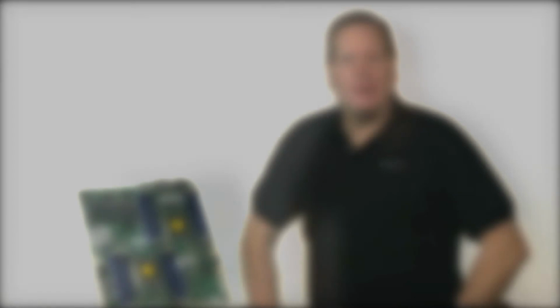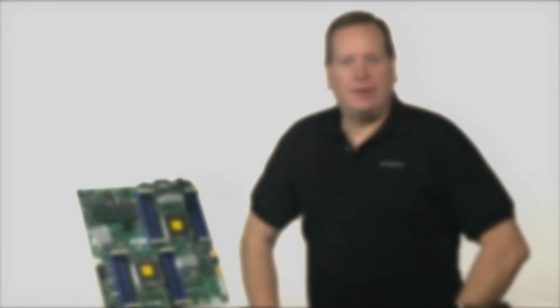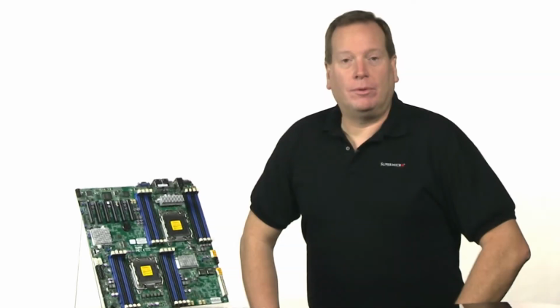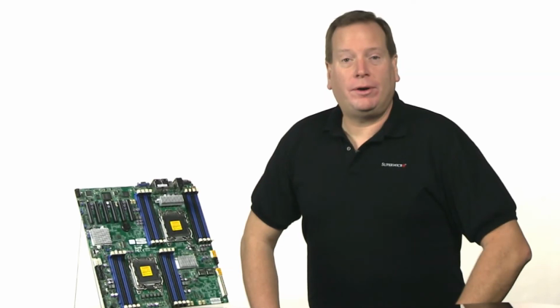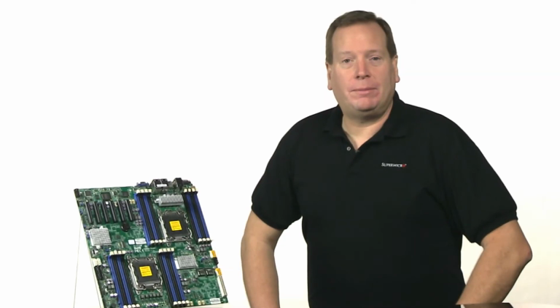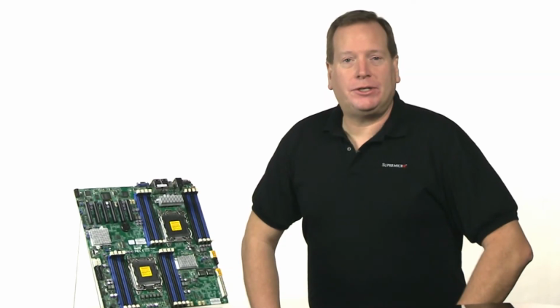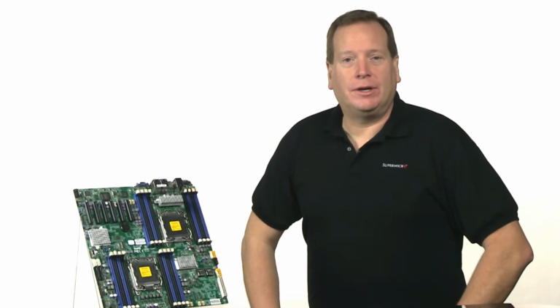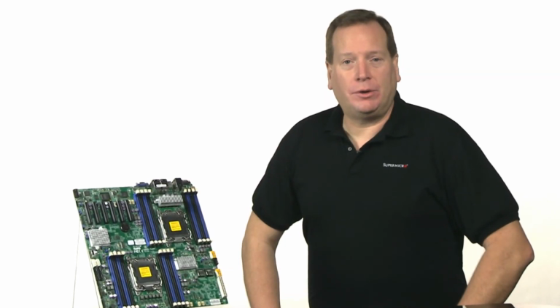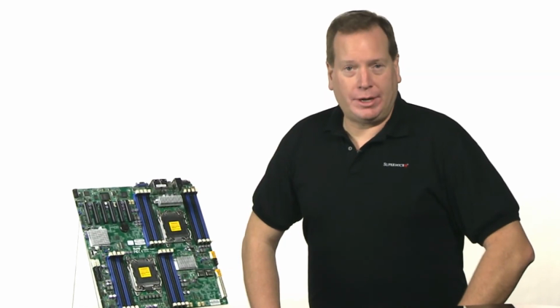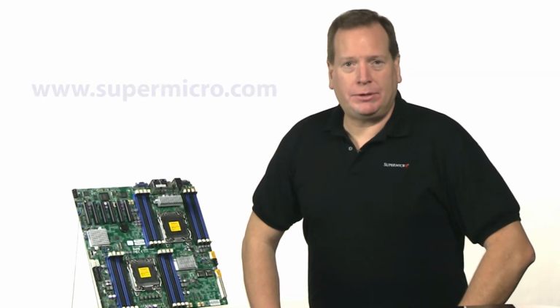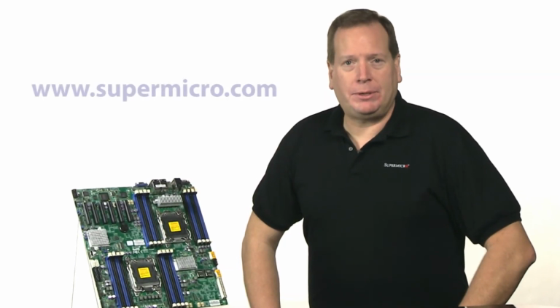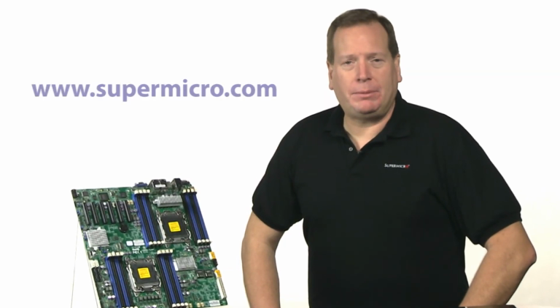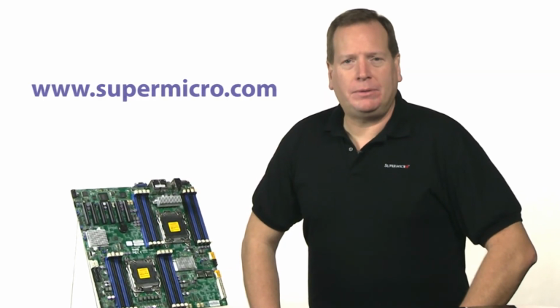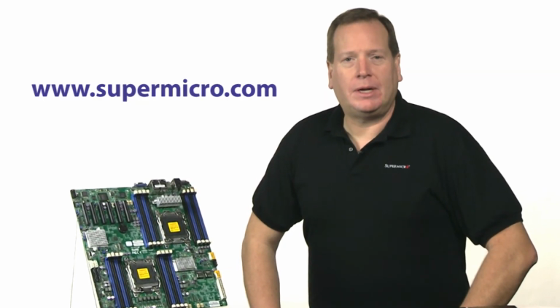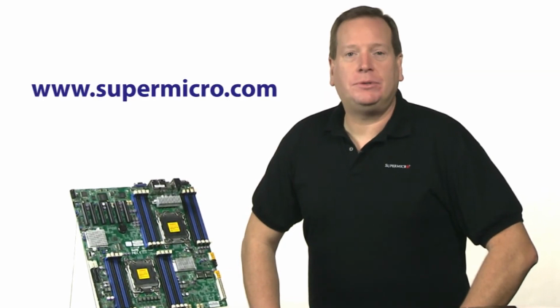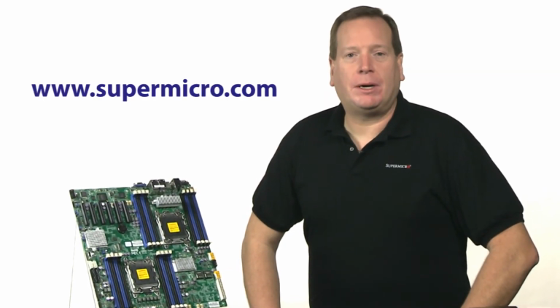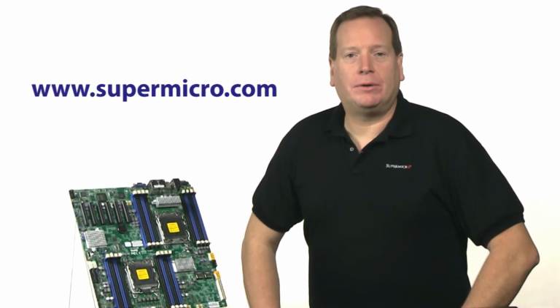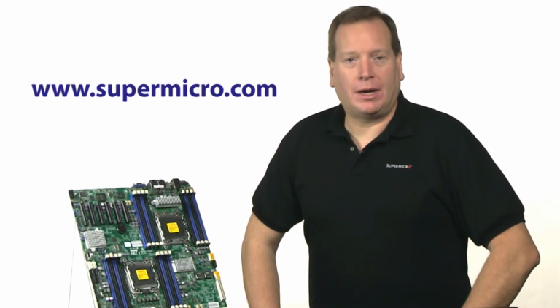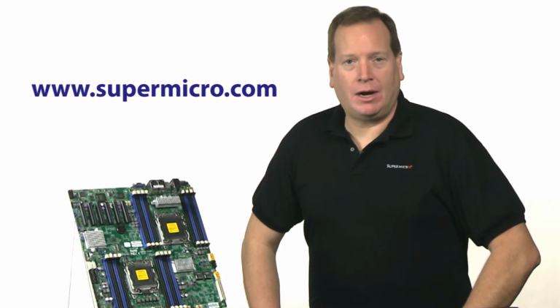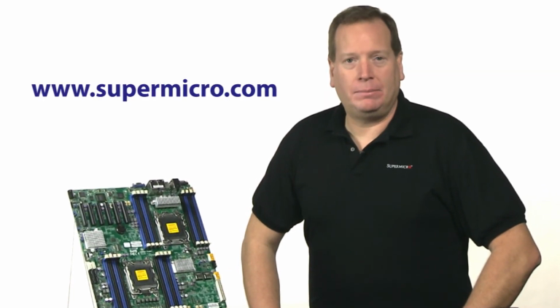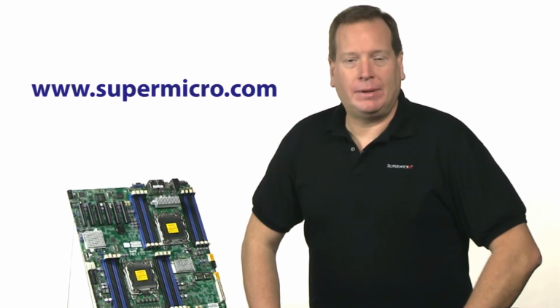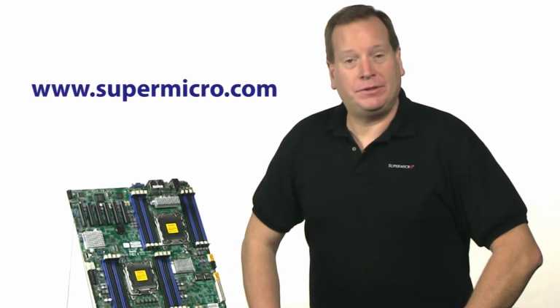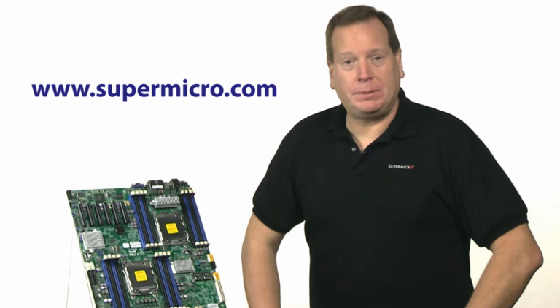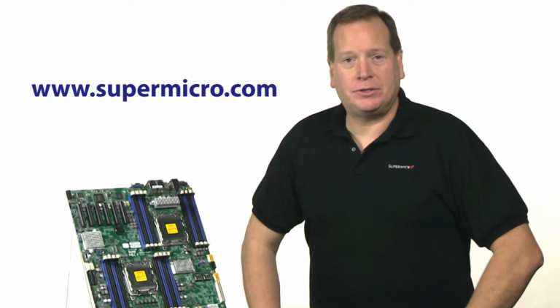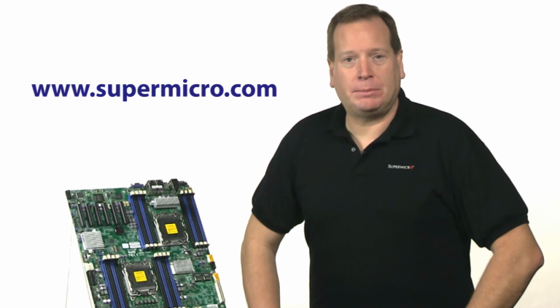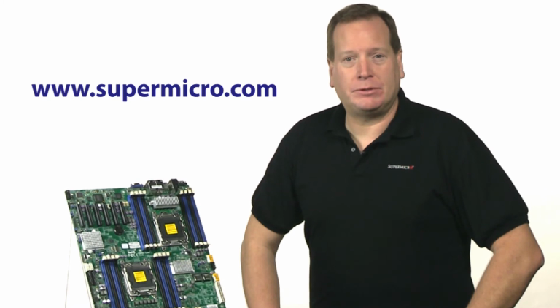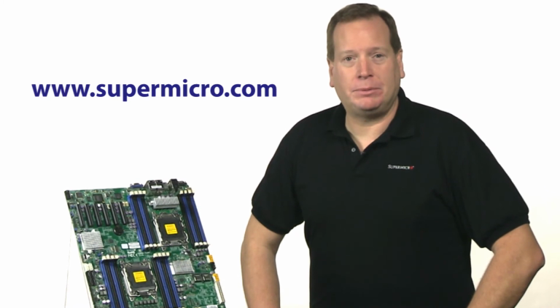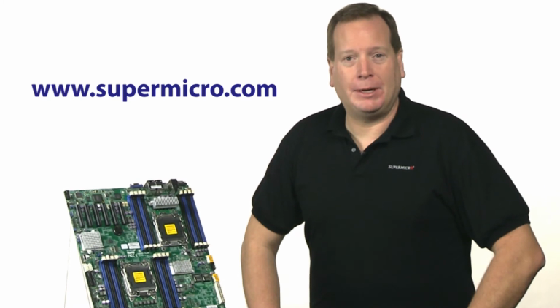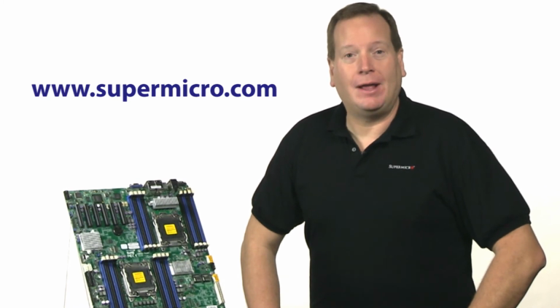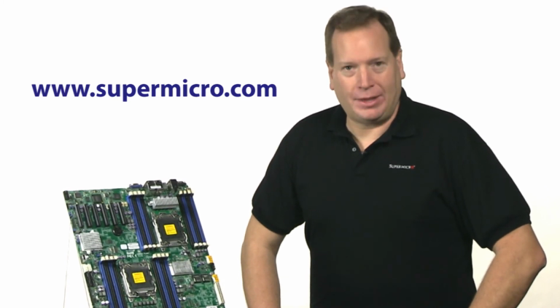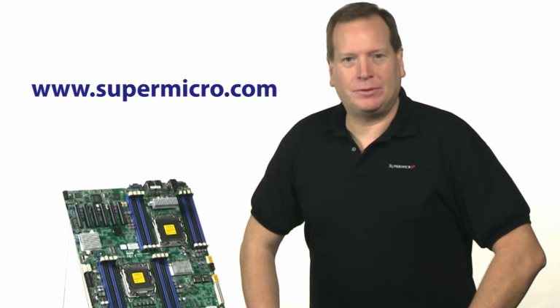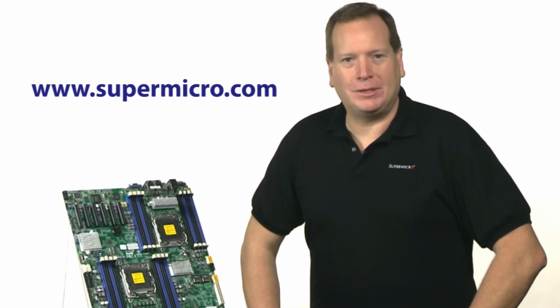For more information, go to www.supermicro.com. This has been your Supermicro Super Minute. Thanks for watching.